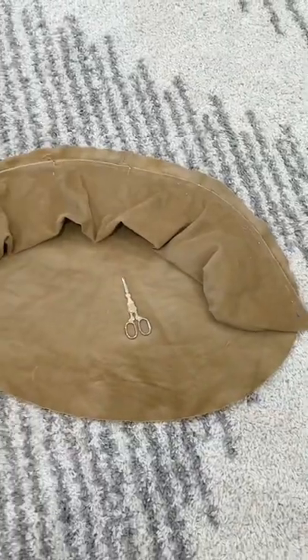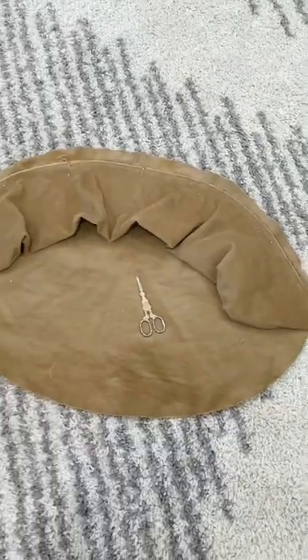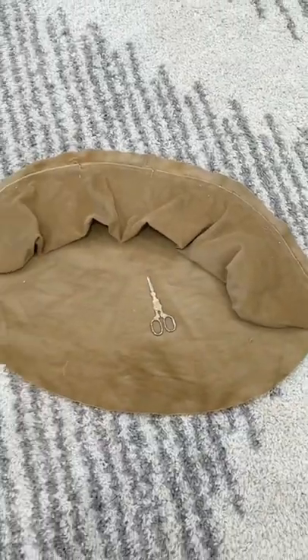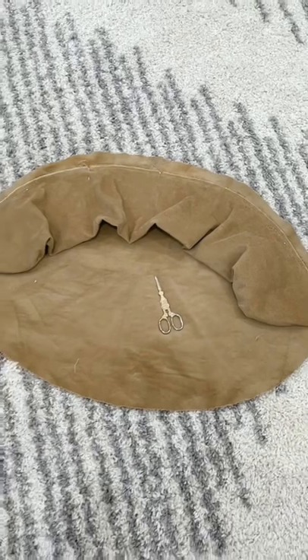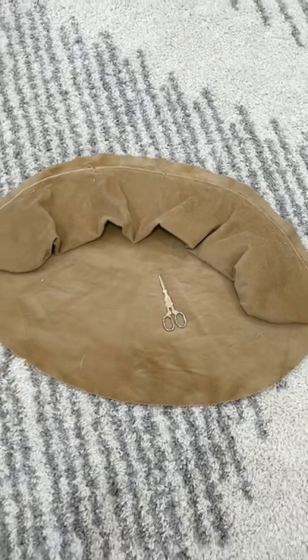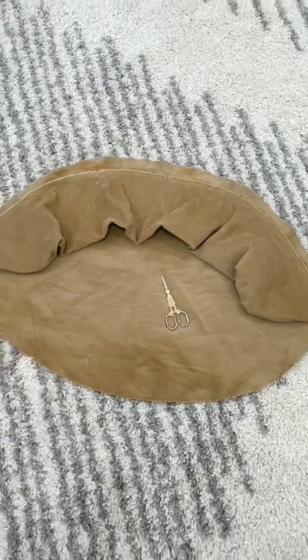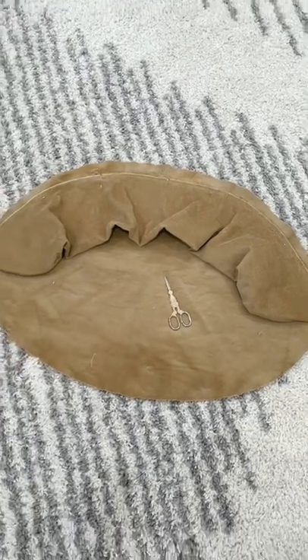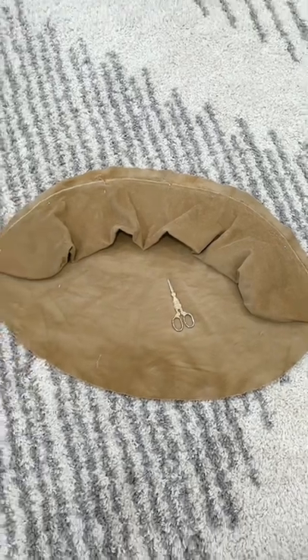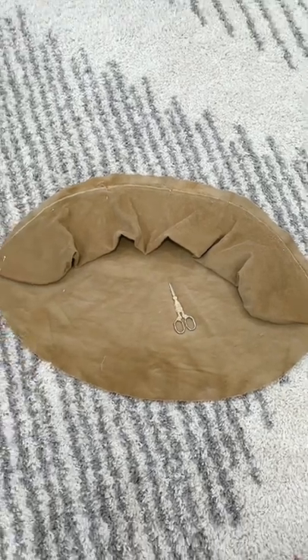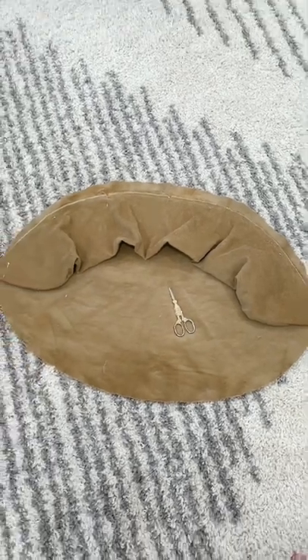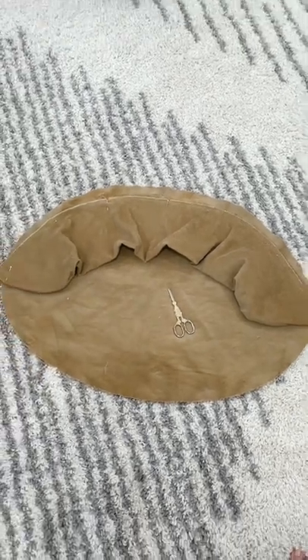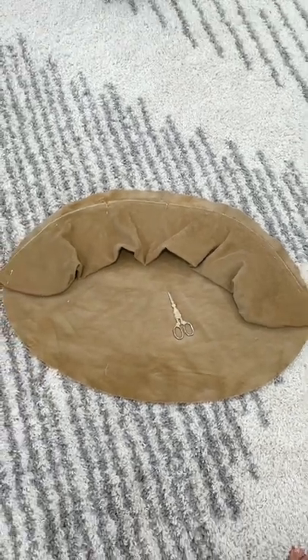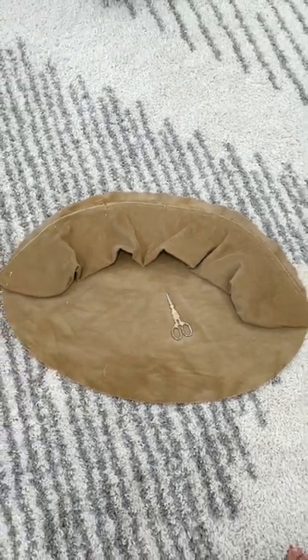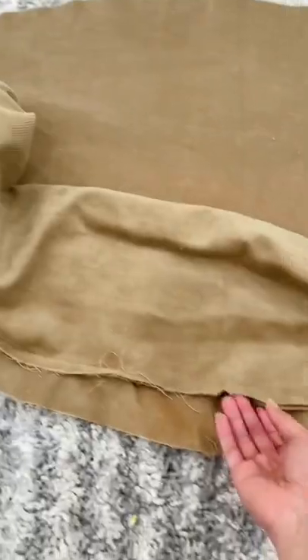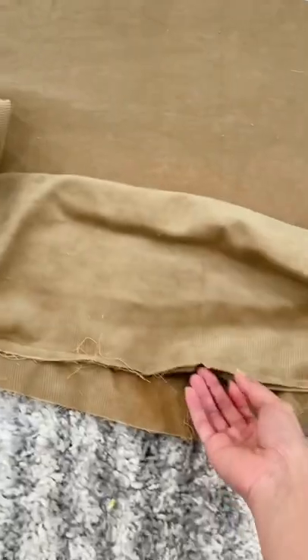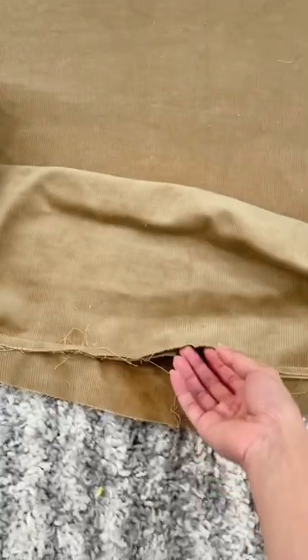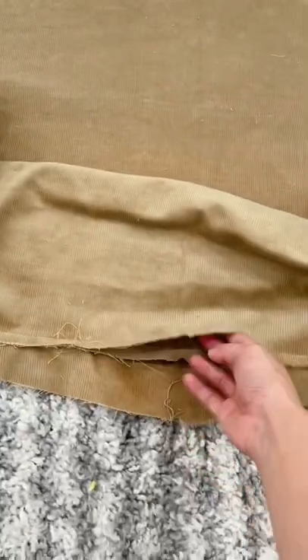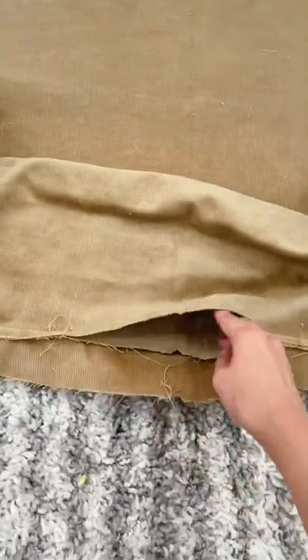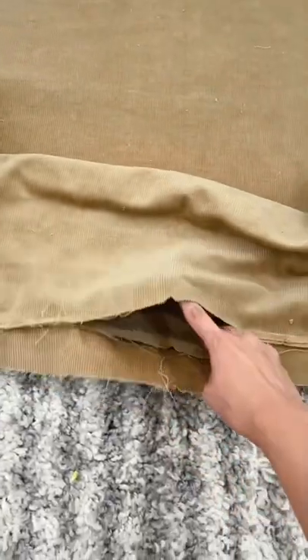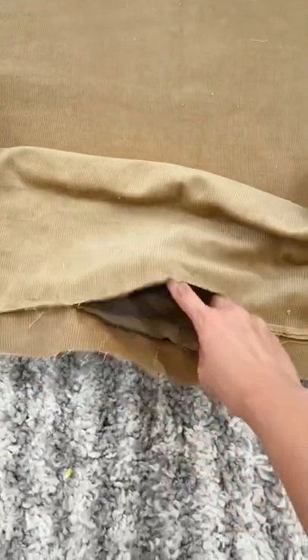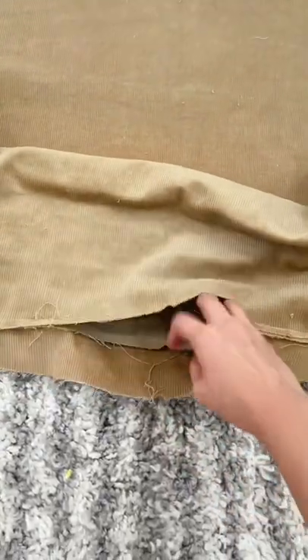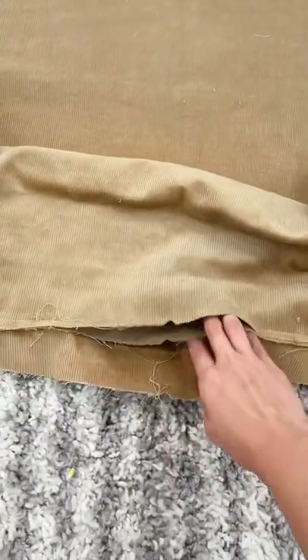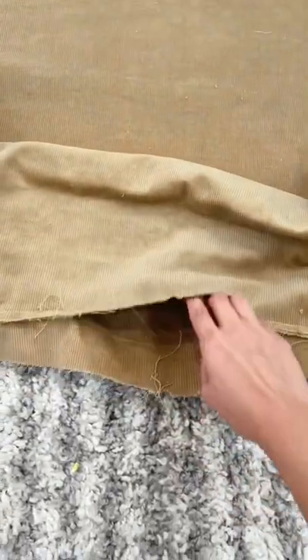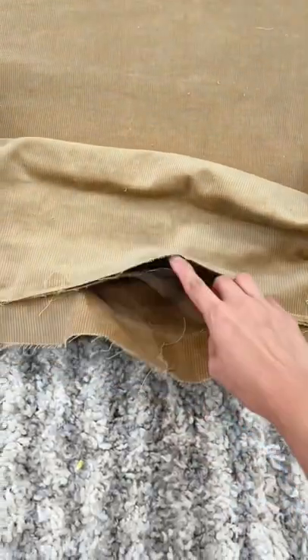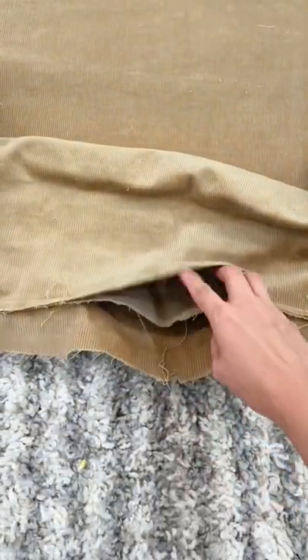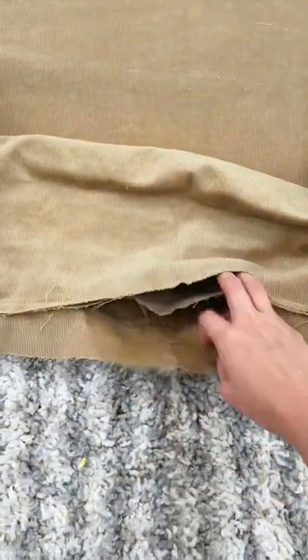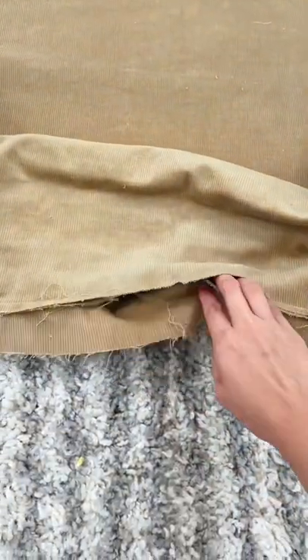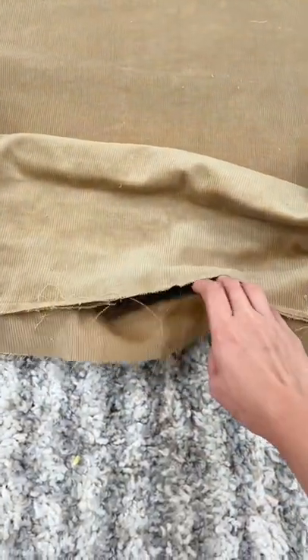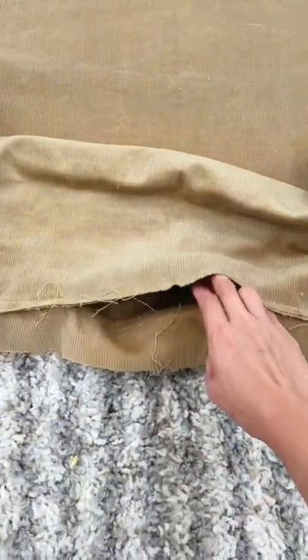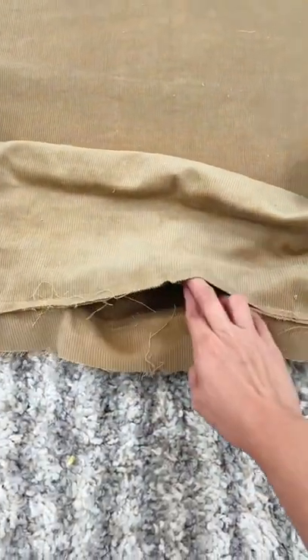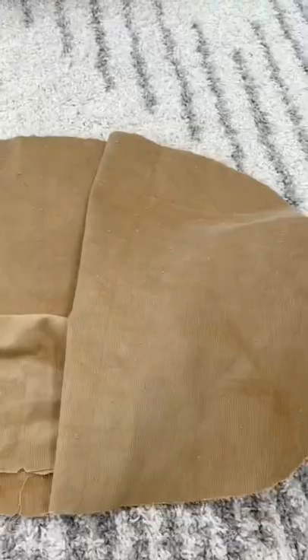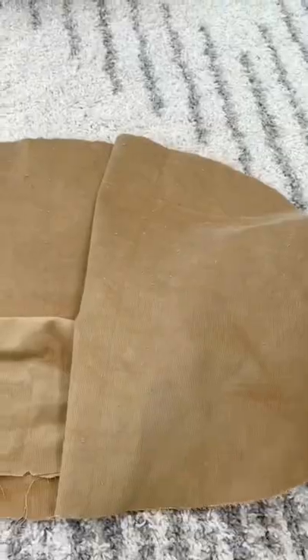I sewed this backrest piece to one of the ovals first, leaving the same 5-inch wide opening.